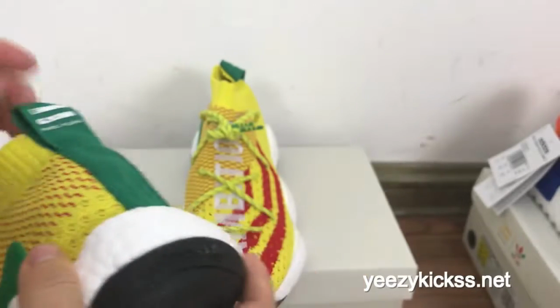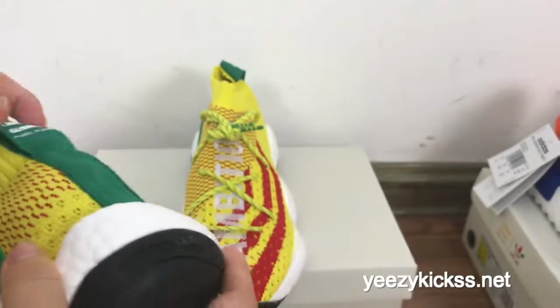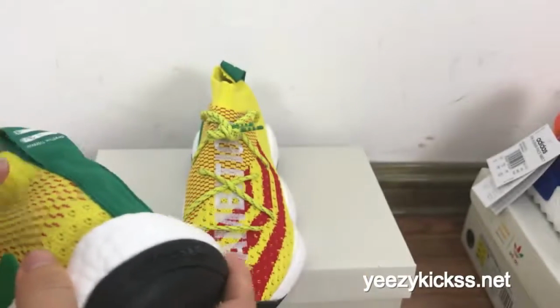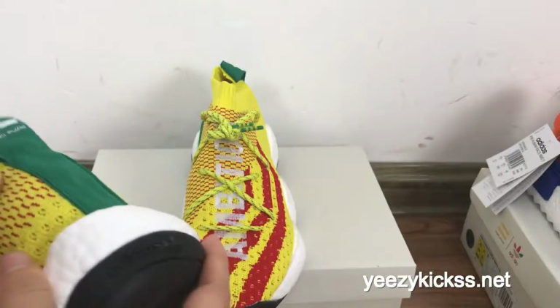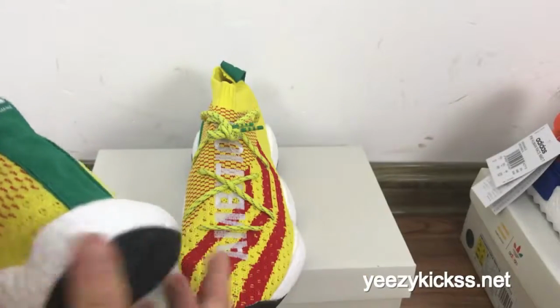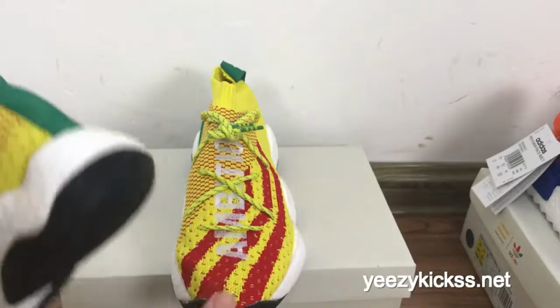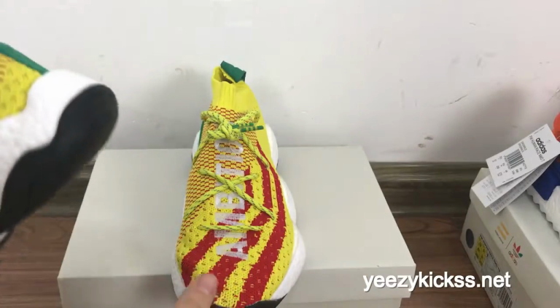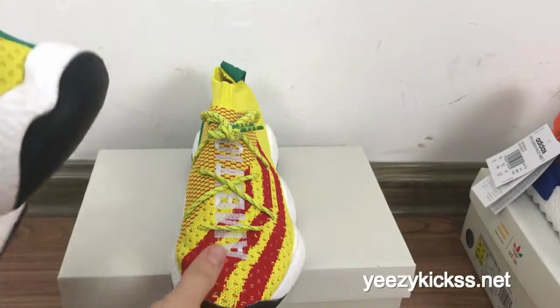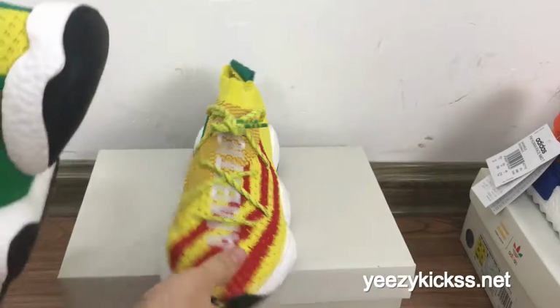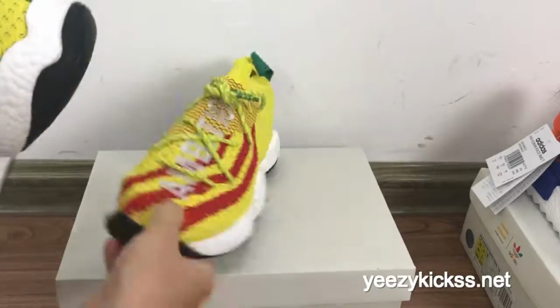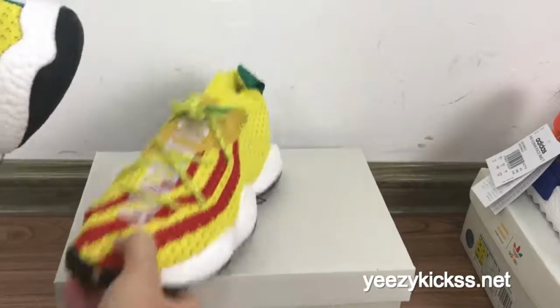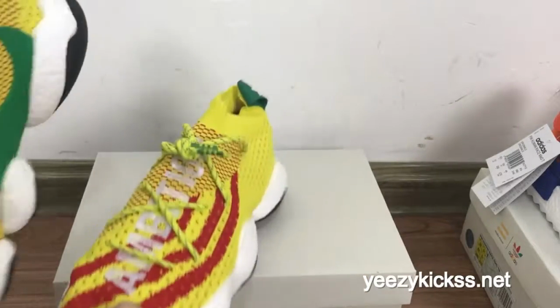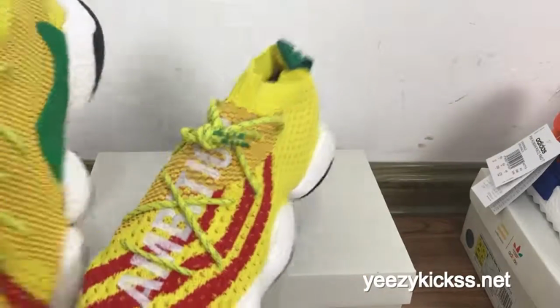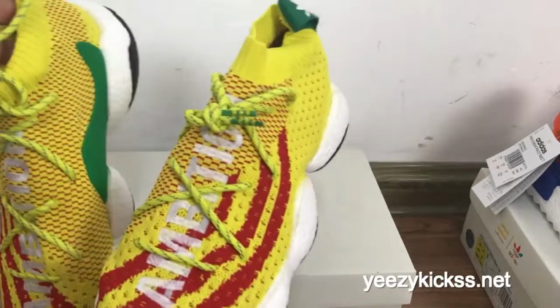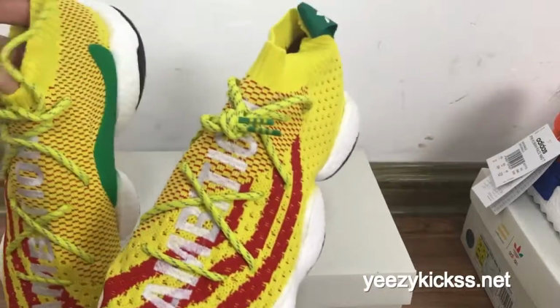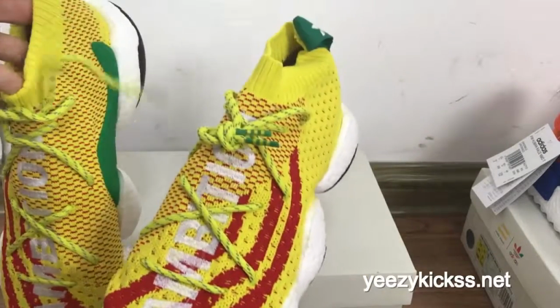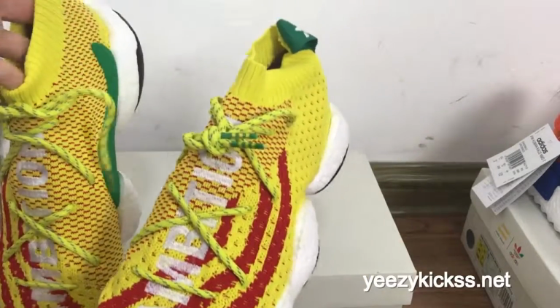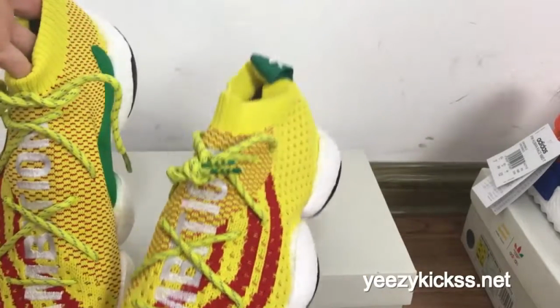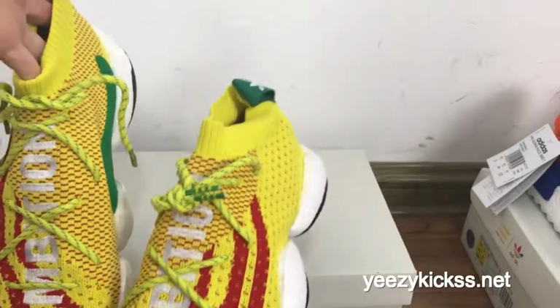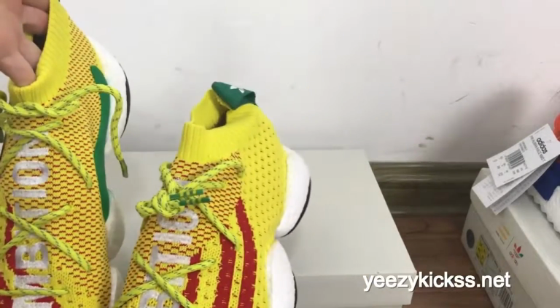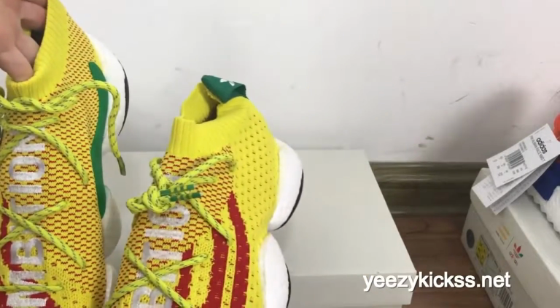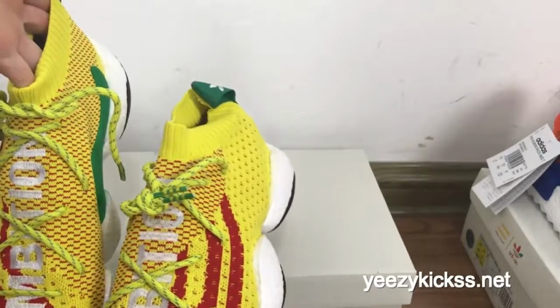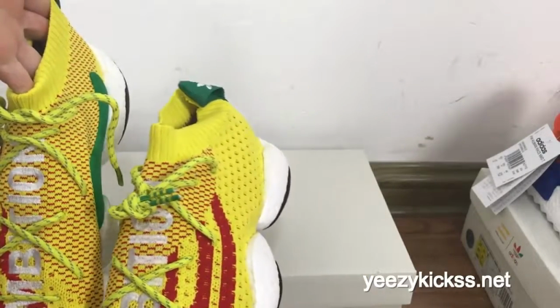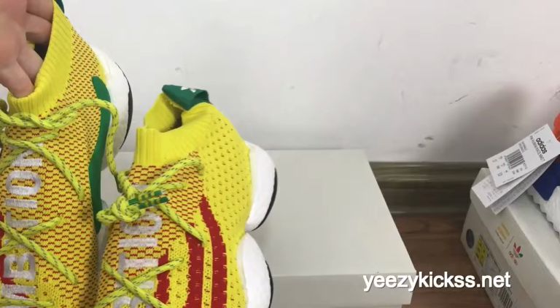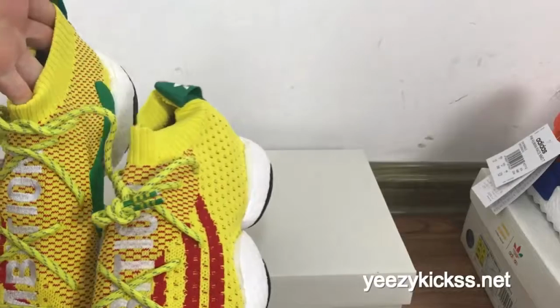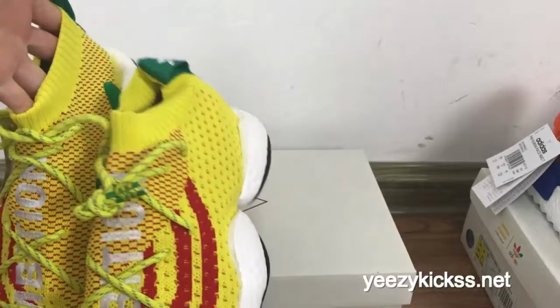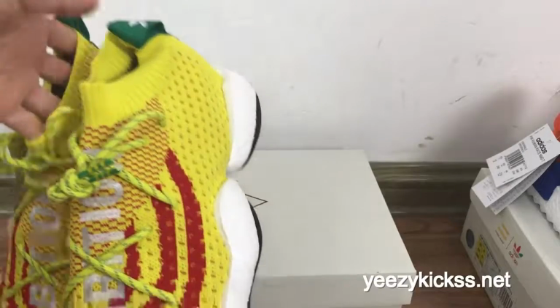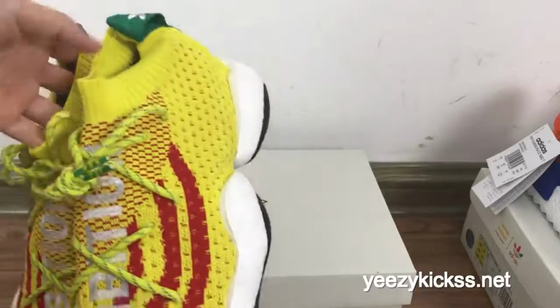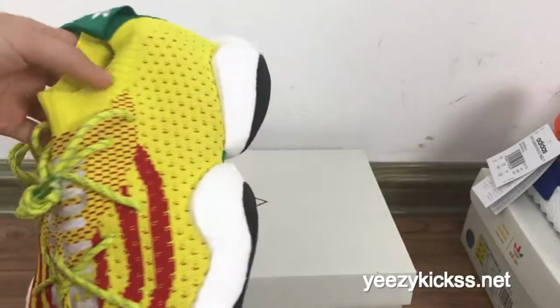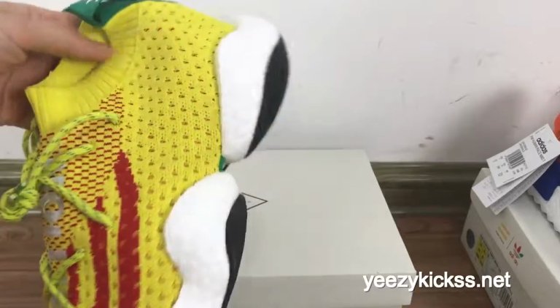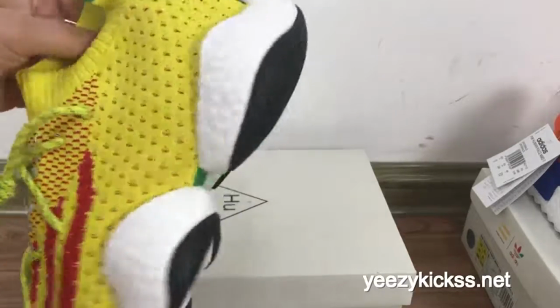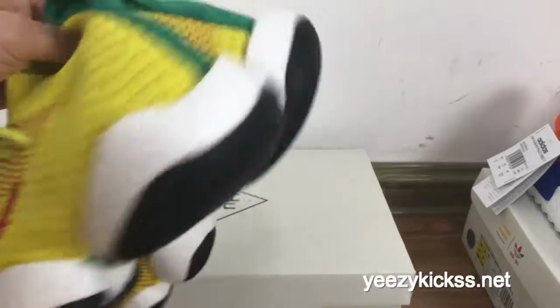Now summer is coming. If you guys wear shoes like this it must feel very cool and it will not be so hot.